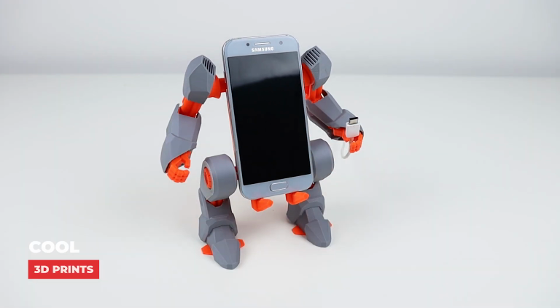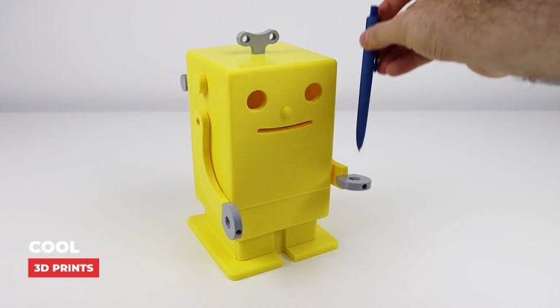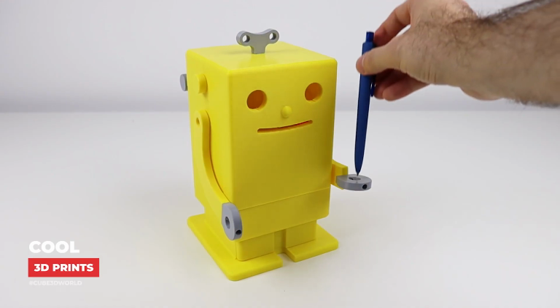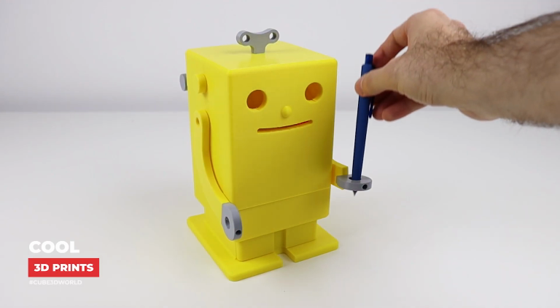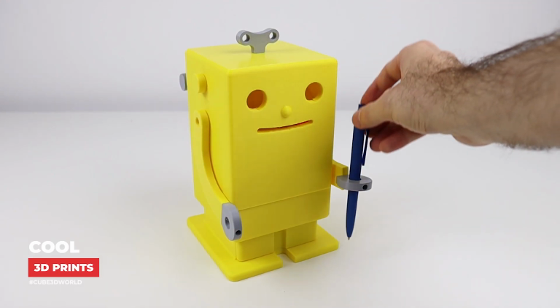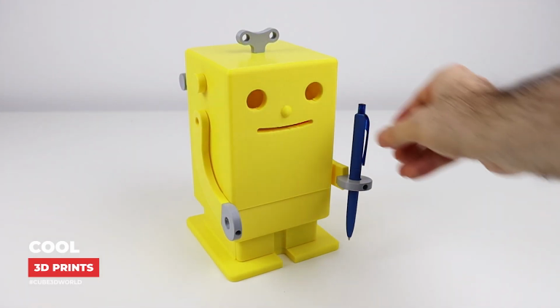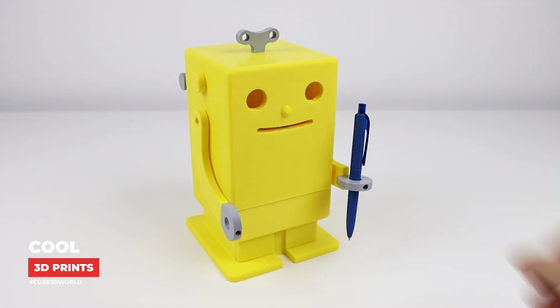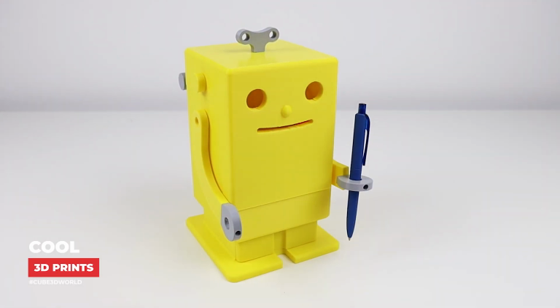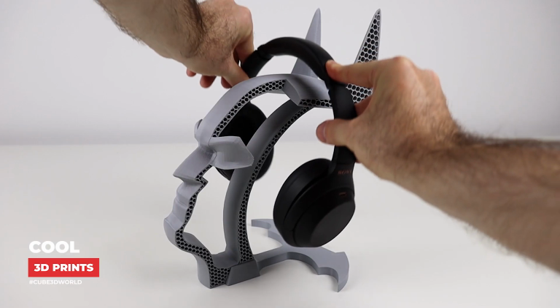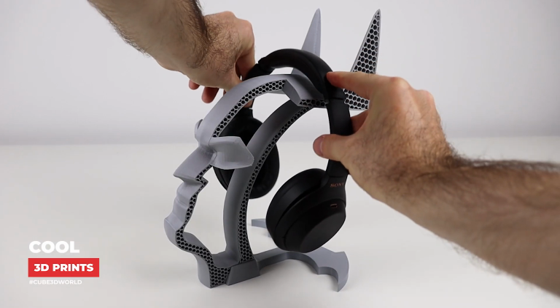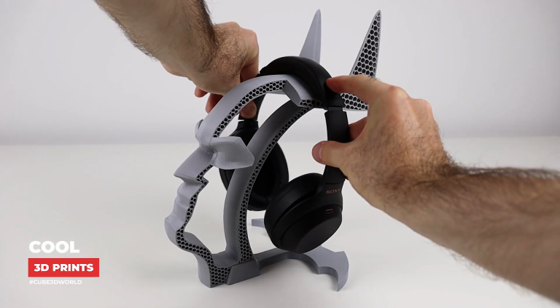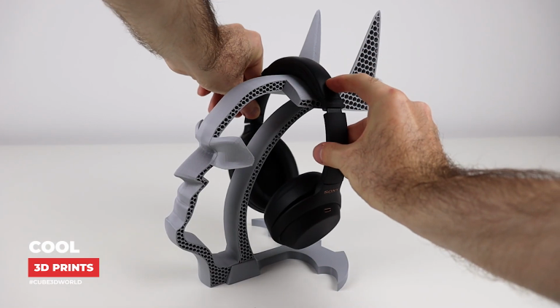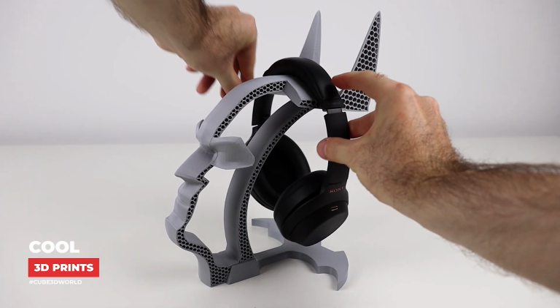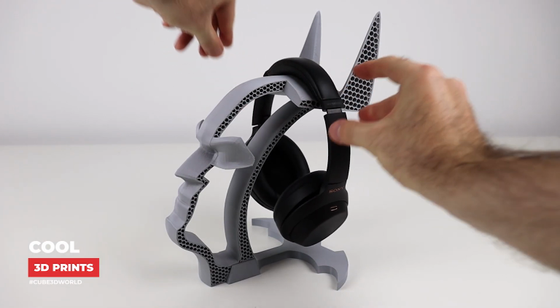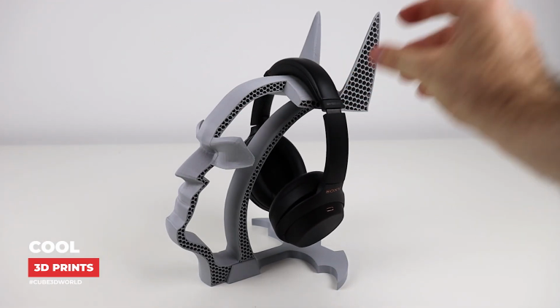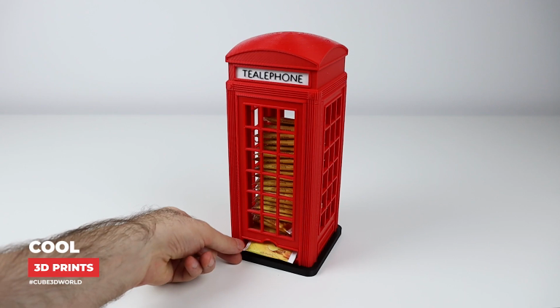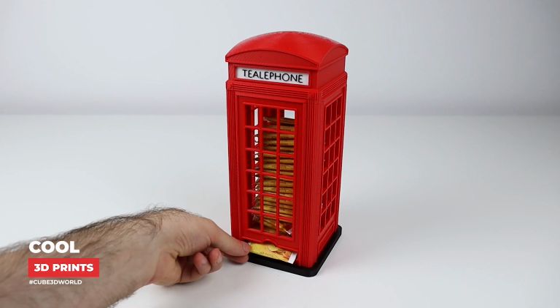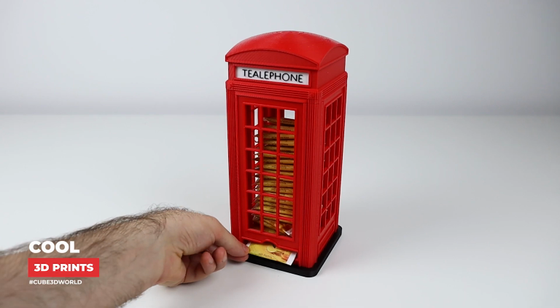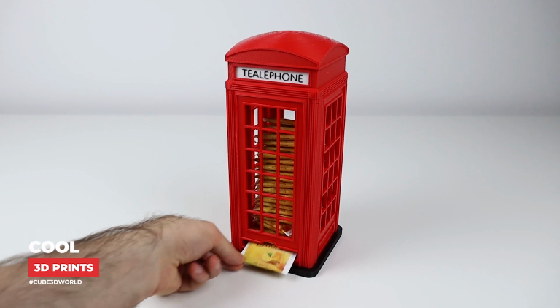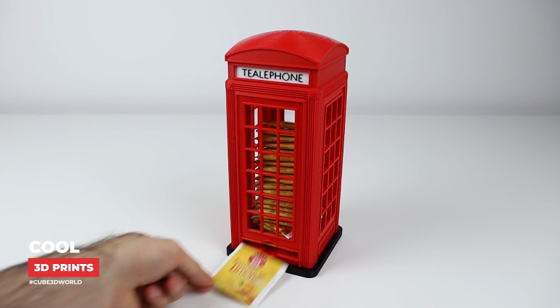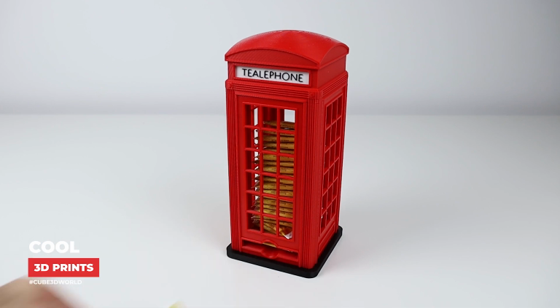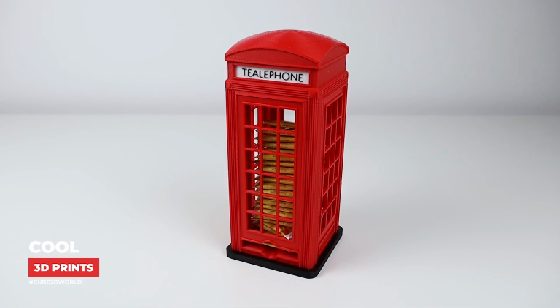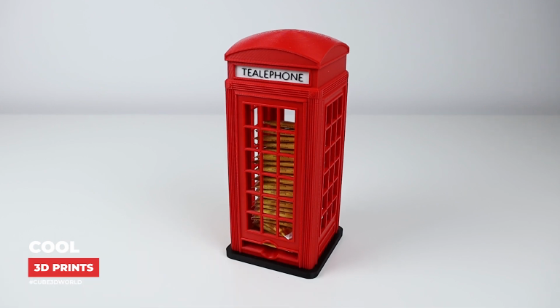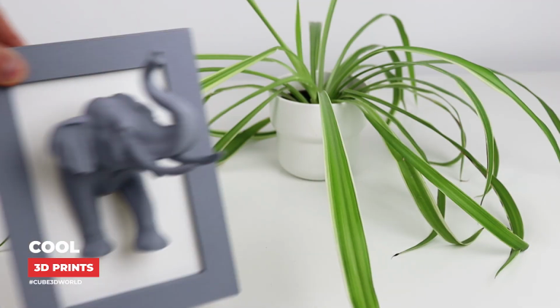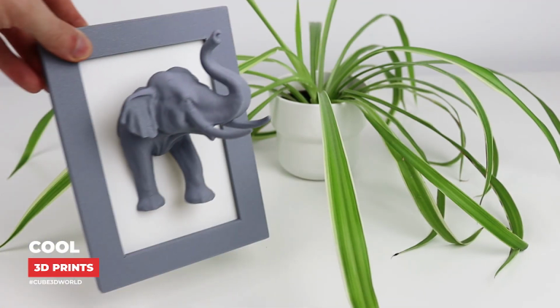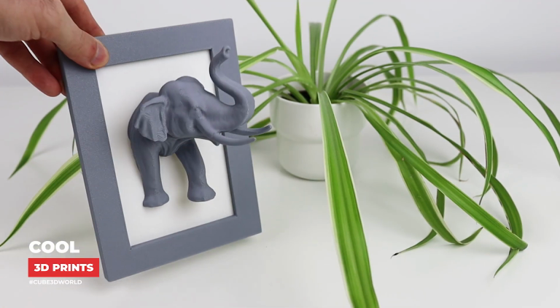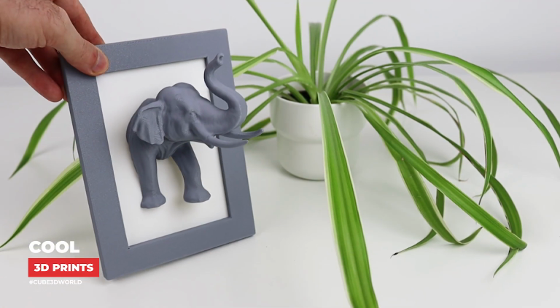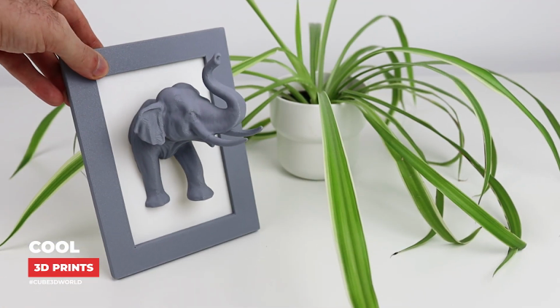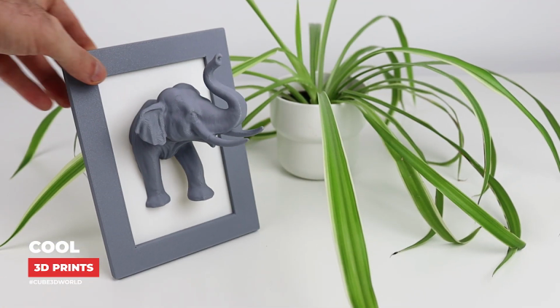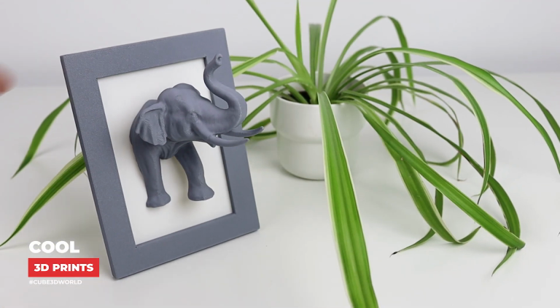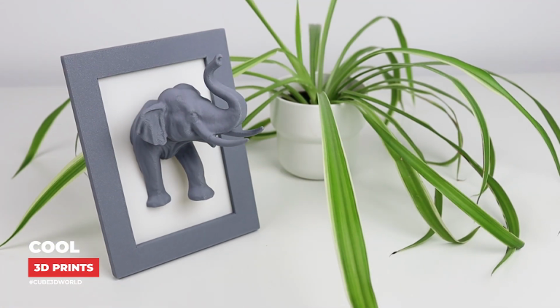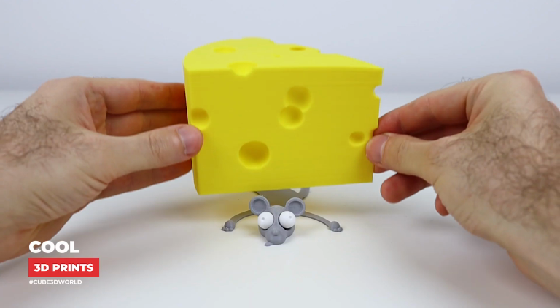Hello Makles! In this video I will show you 10 cool 3D prints you must make.